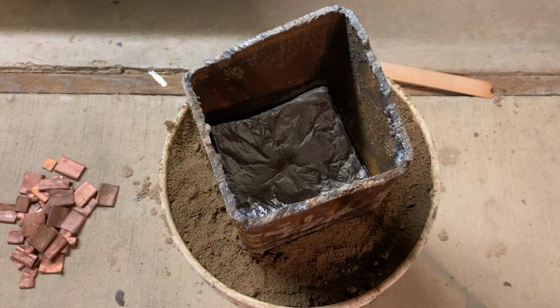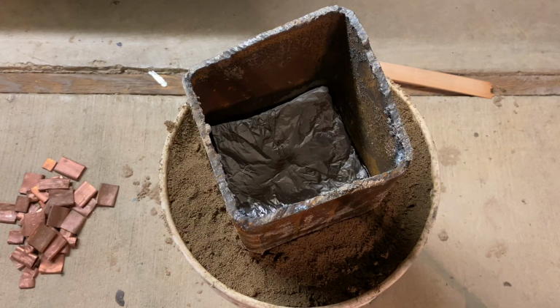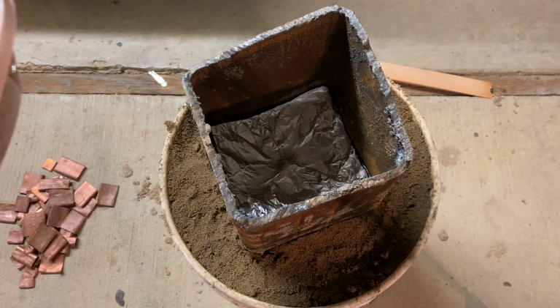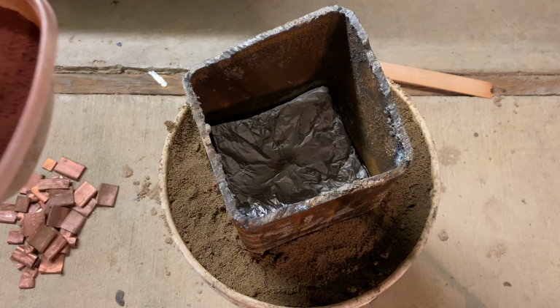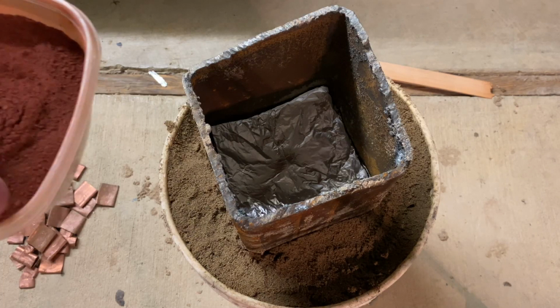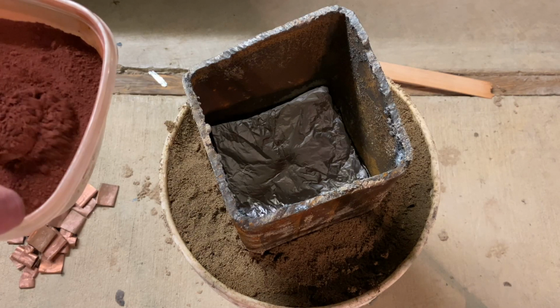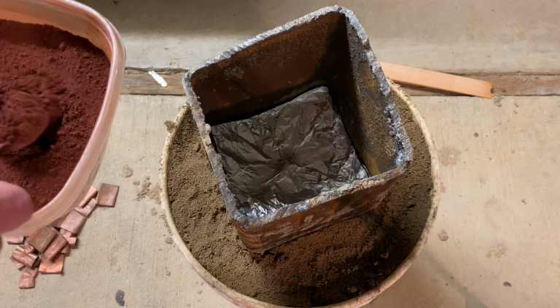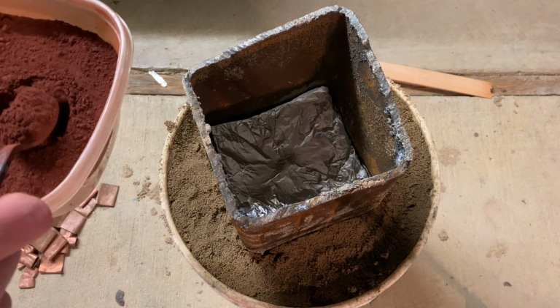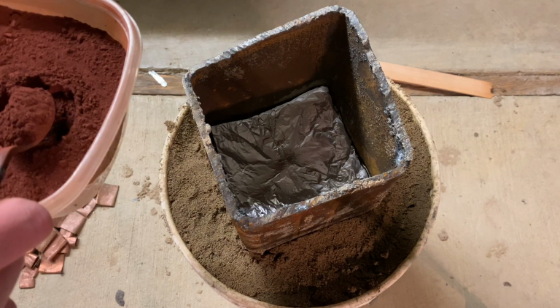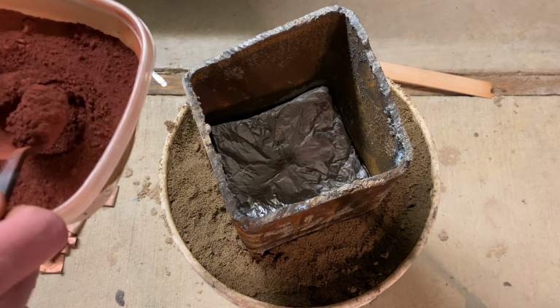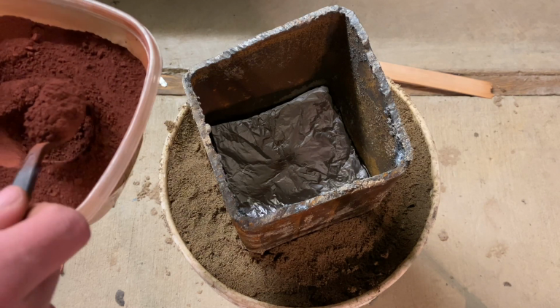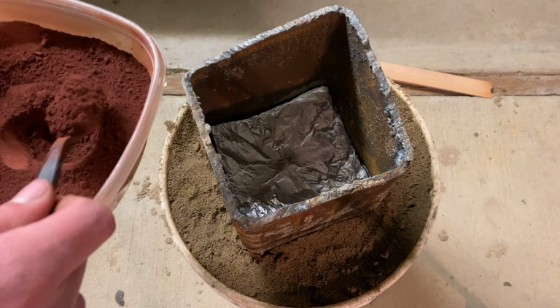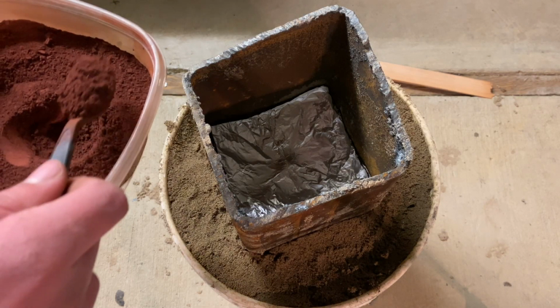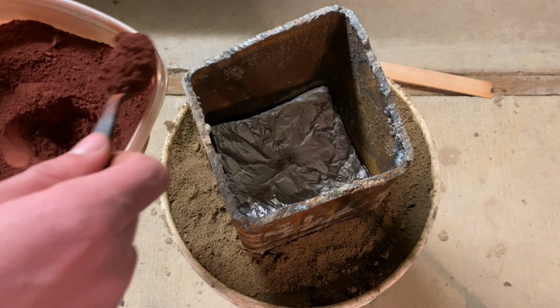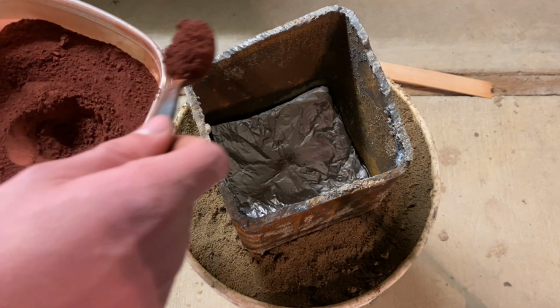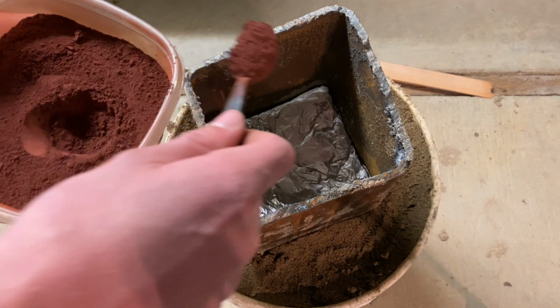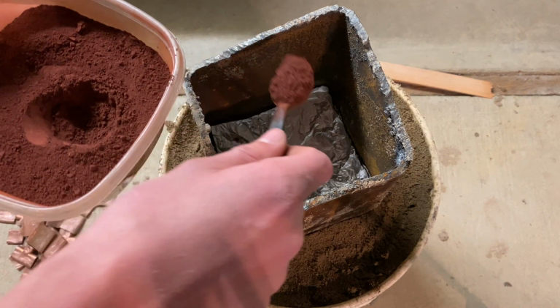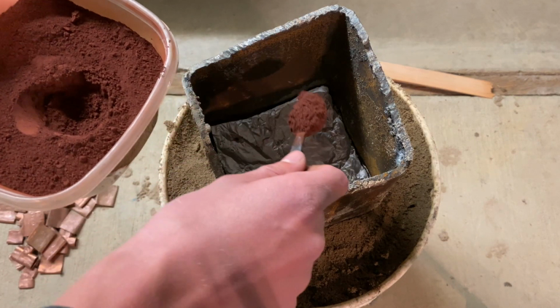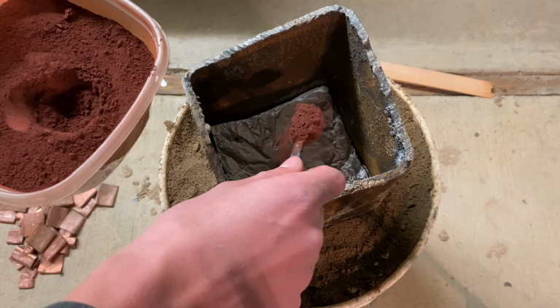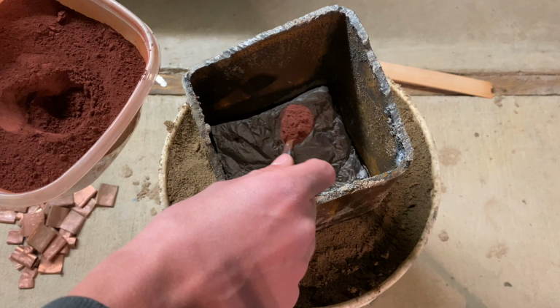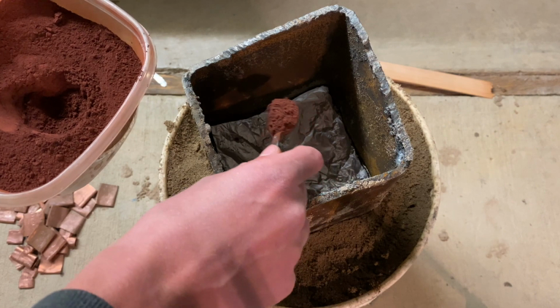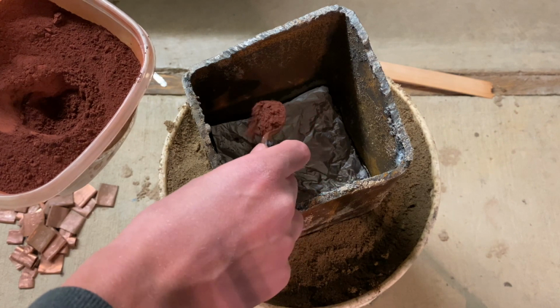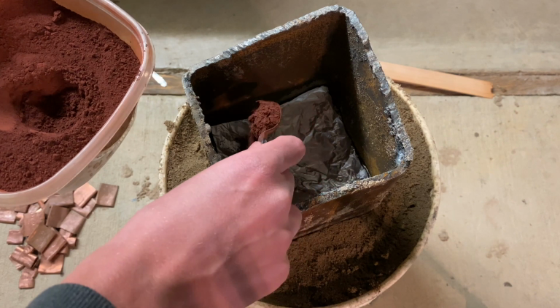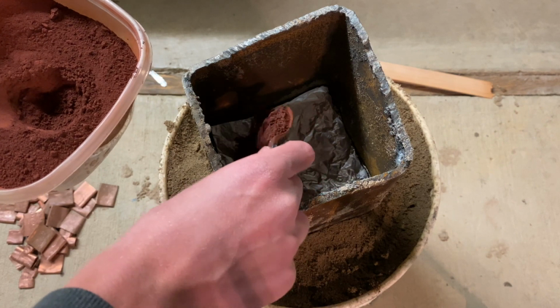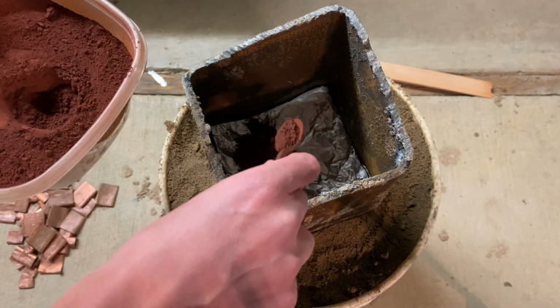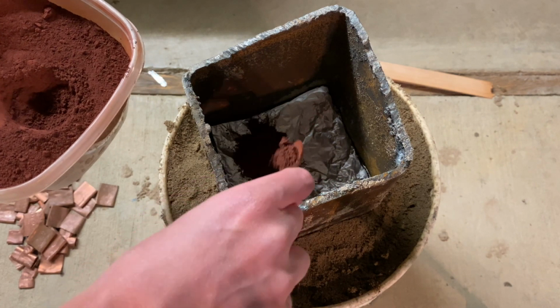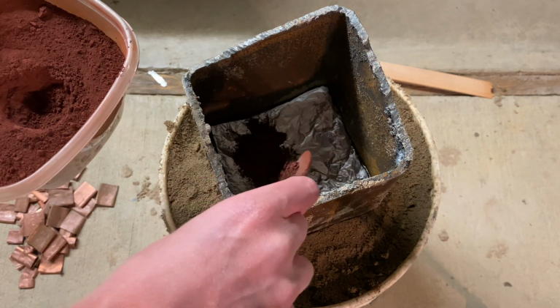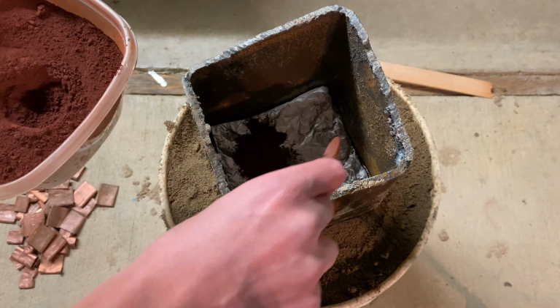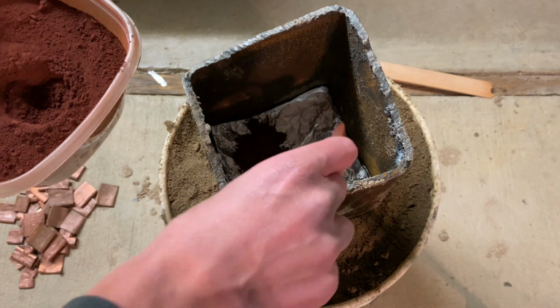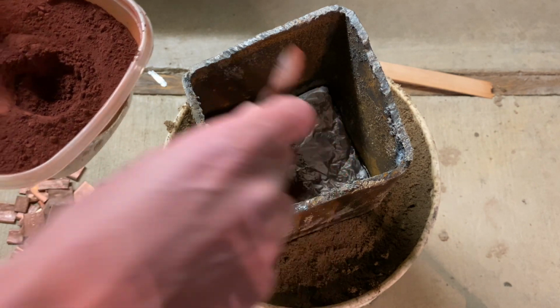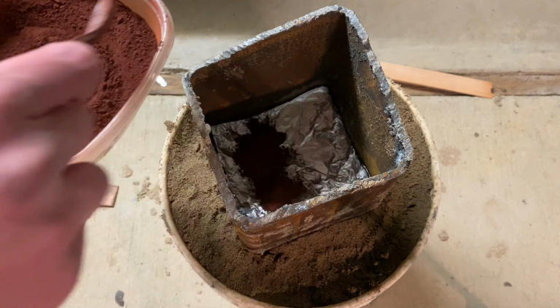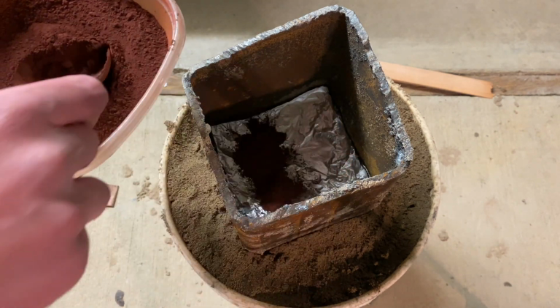Now I'm adding in two pounds of thermite along with all the copper, and once that's all in it's time to light.